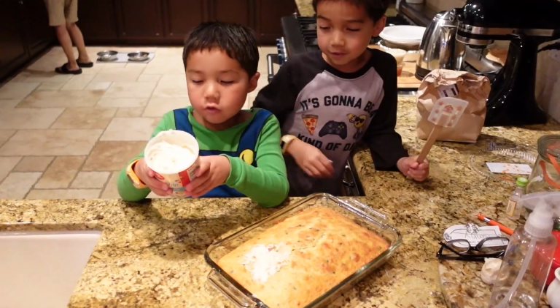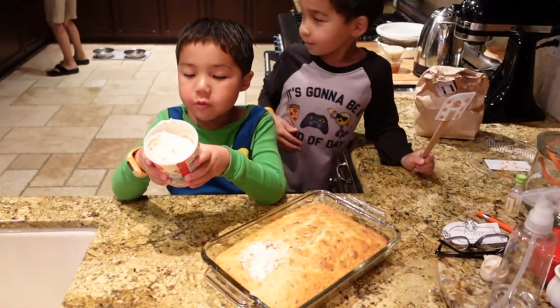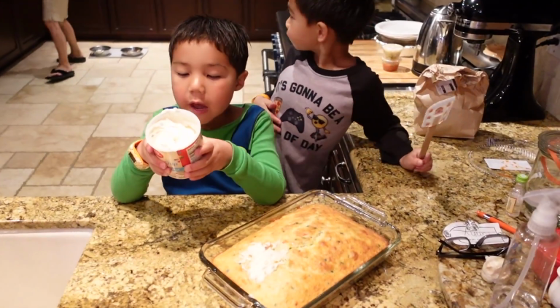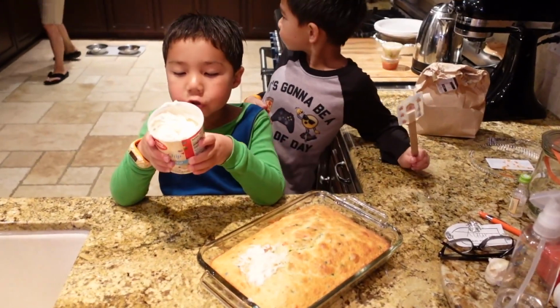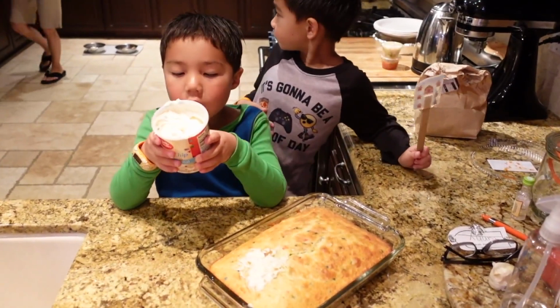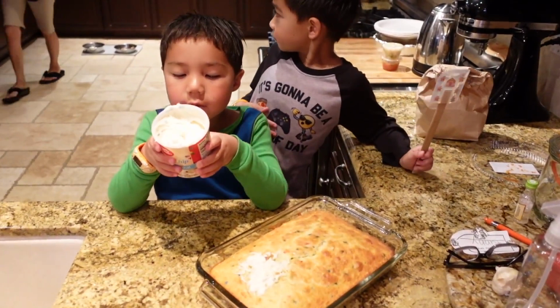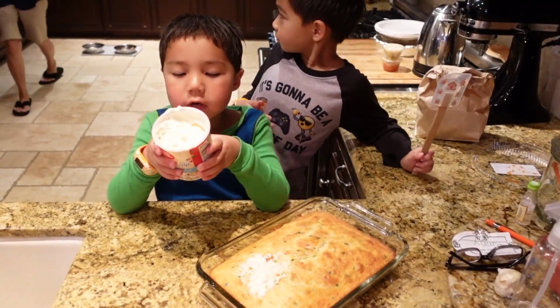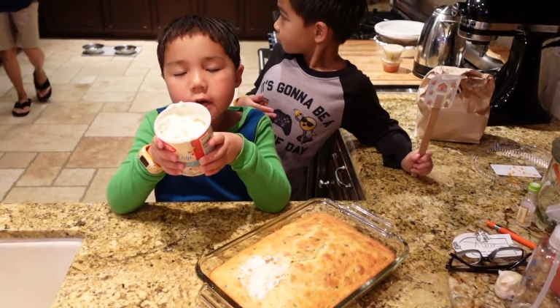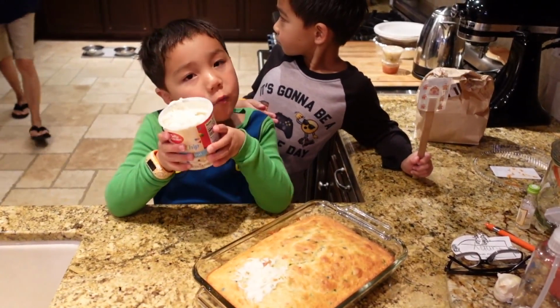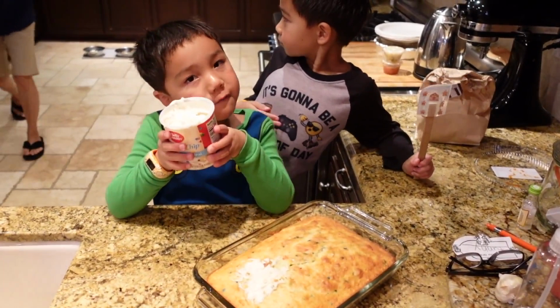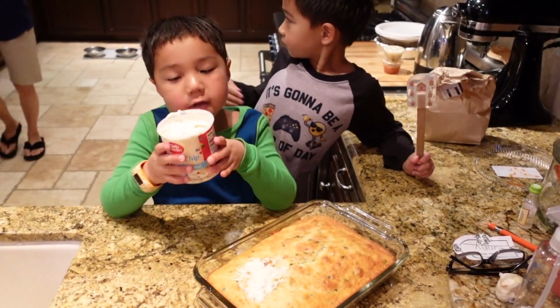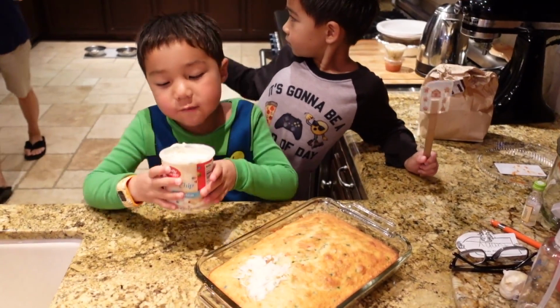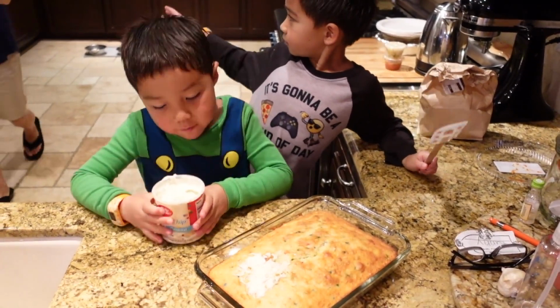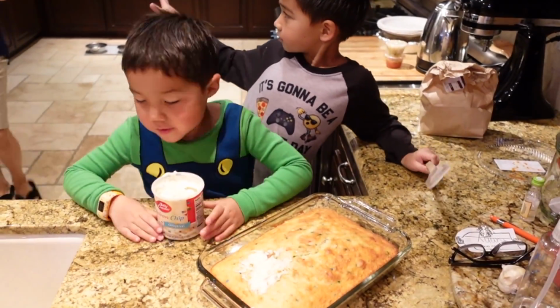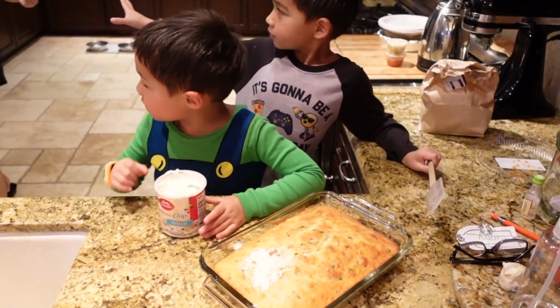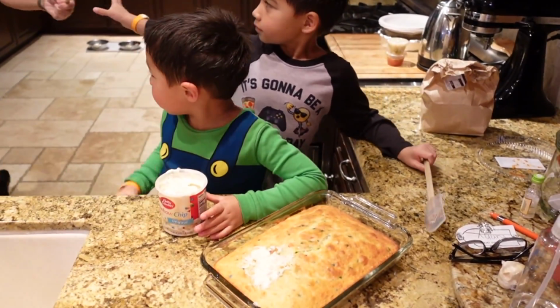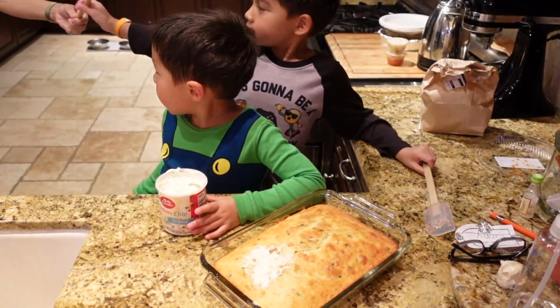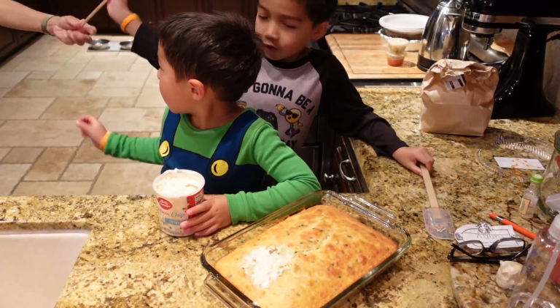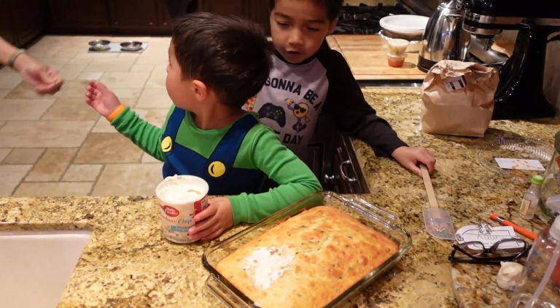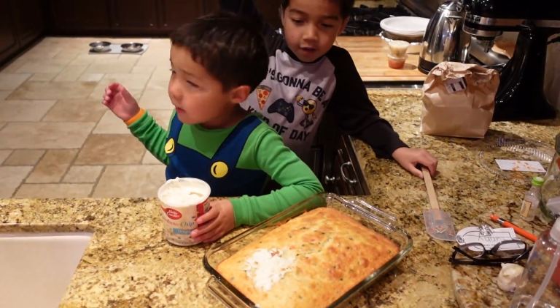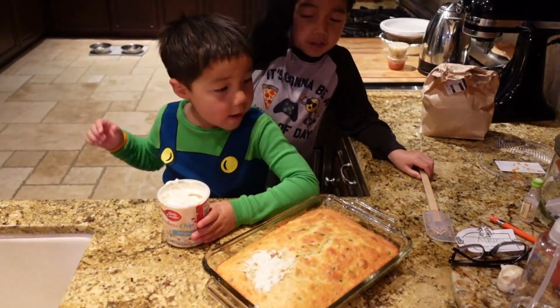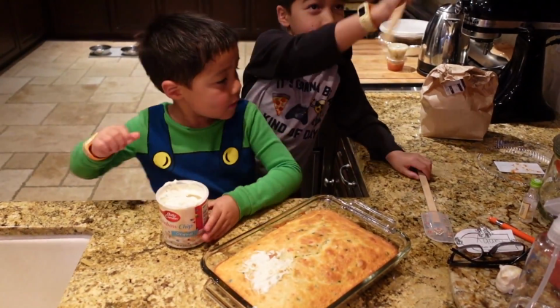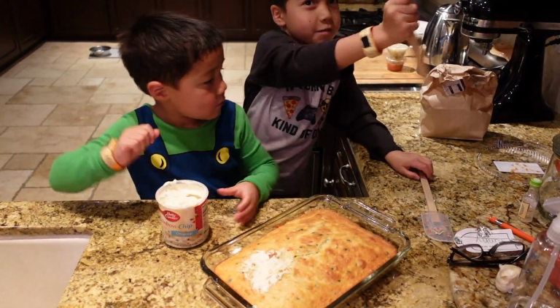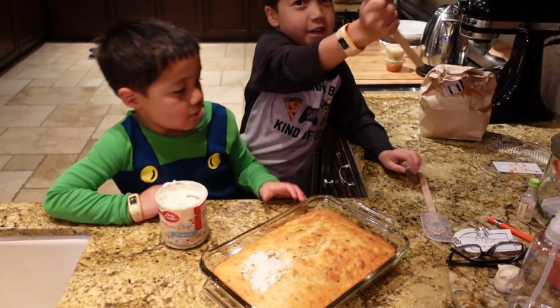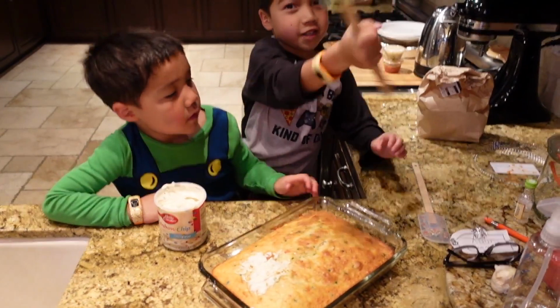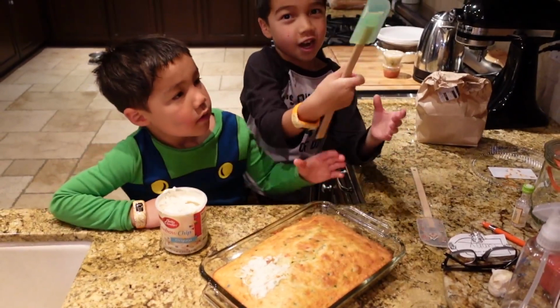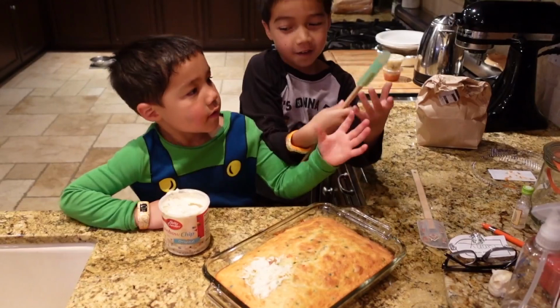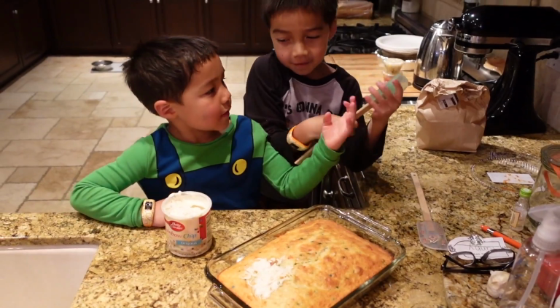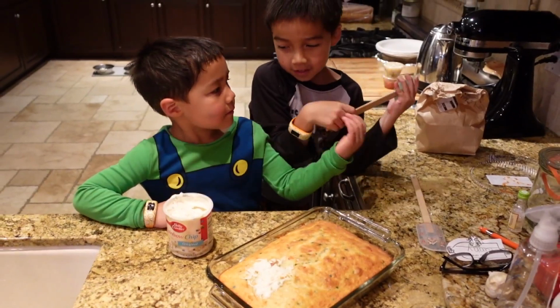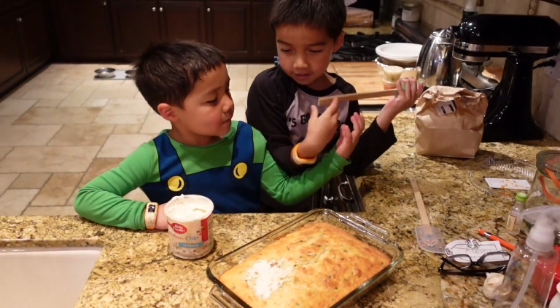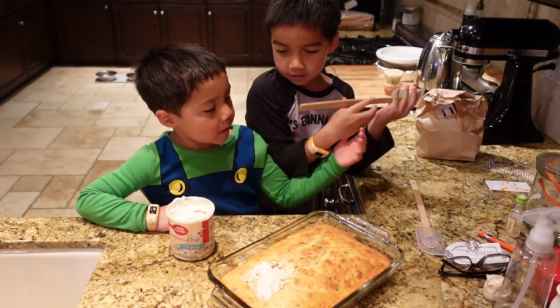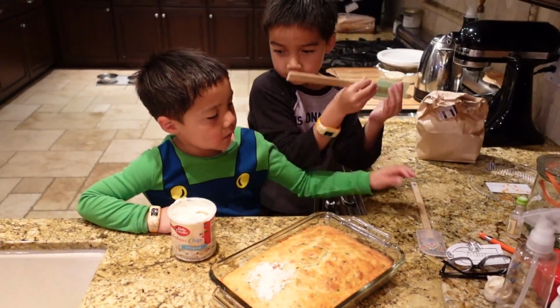We have chocolate frosting and white frosting. We're using it right now. We're going to use a spatula — that's my spatula.